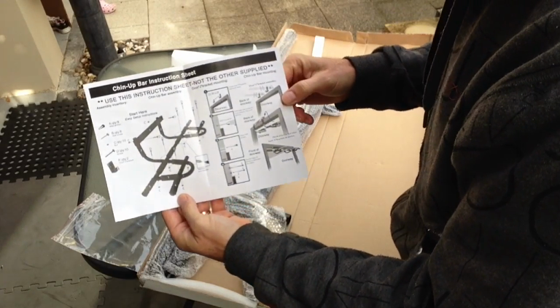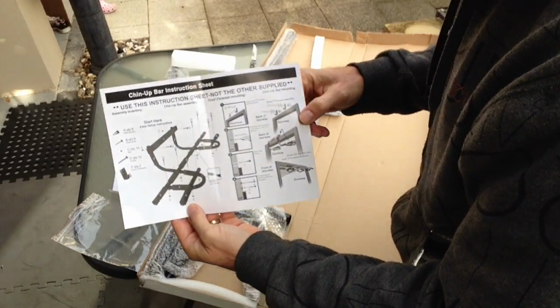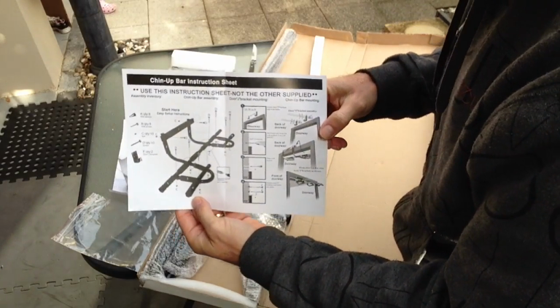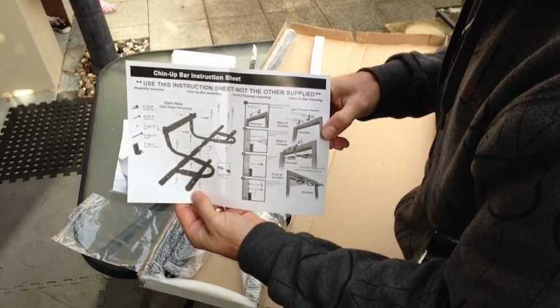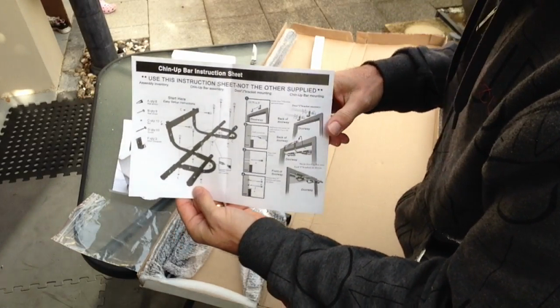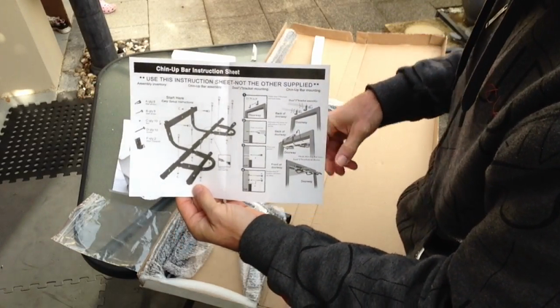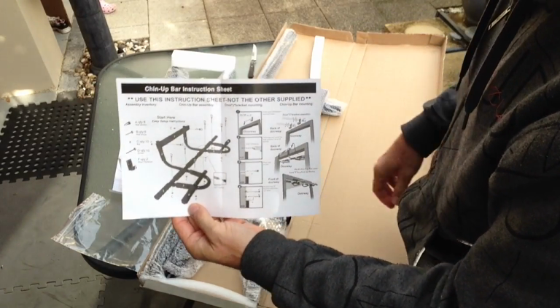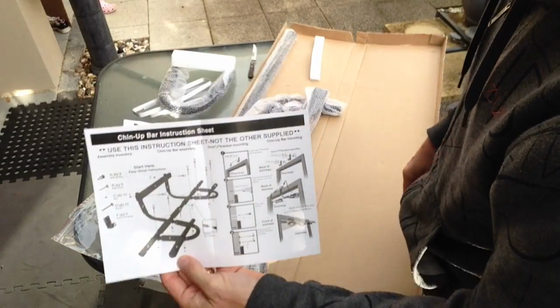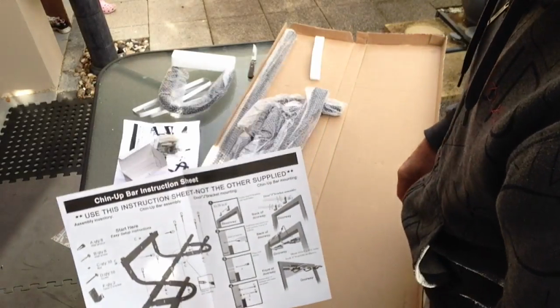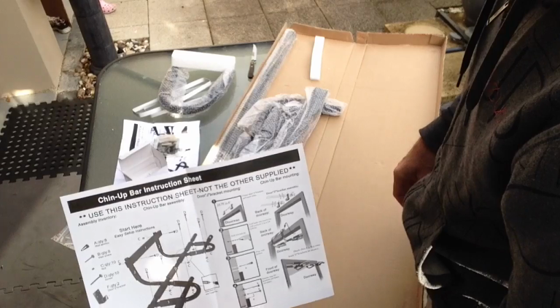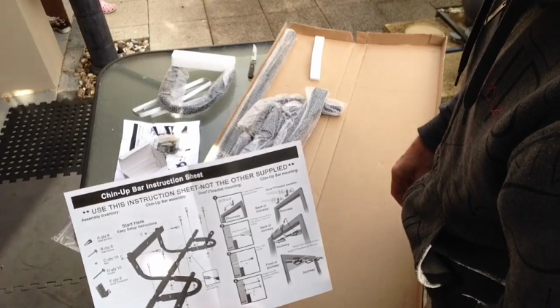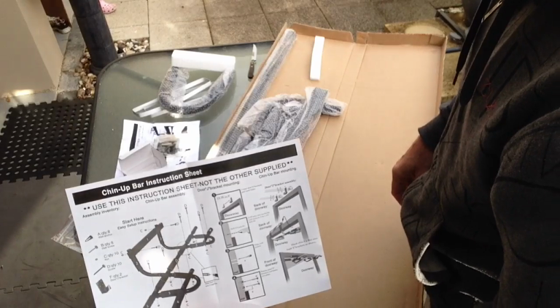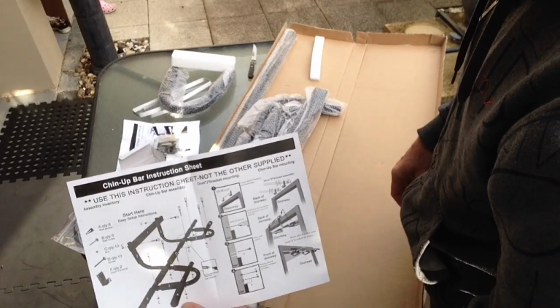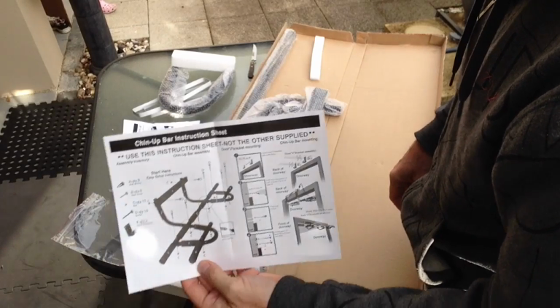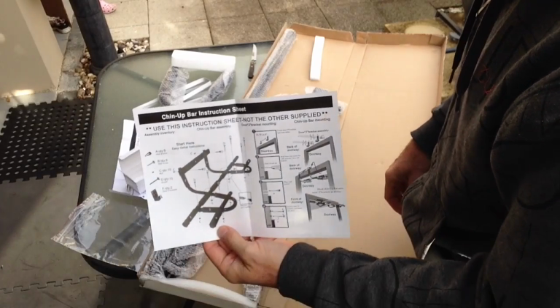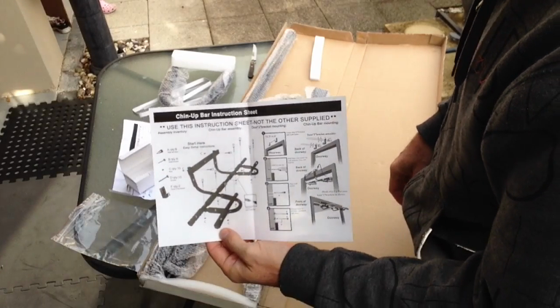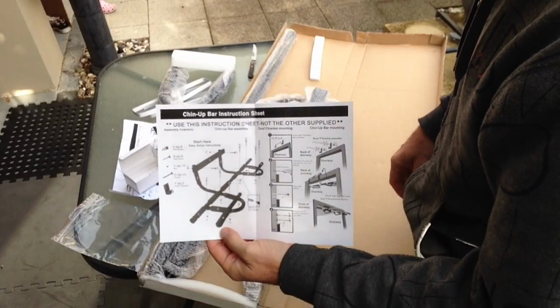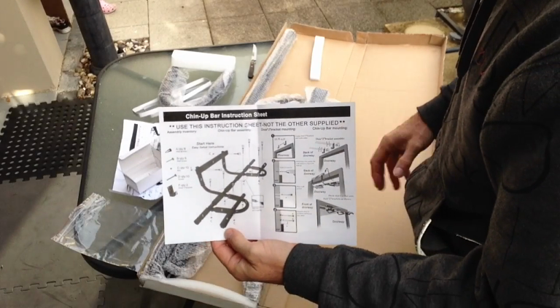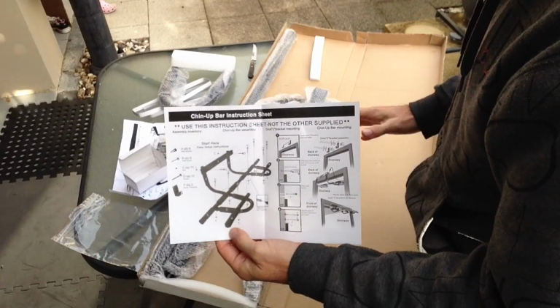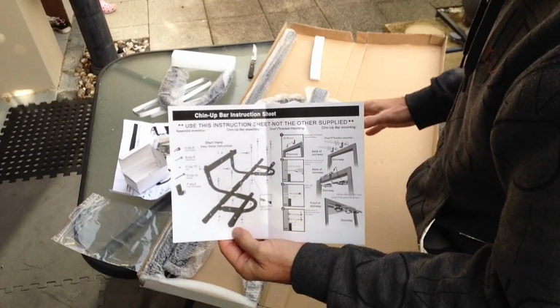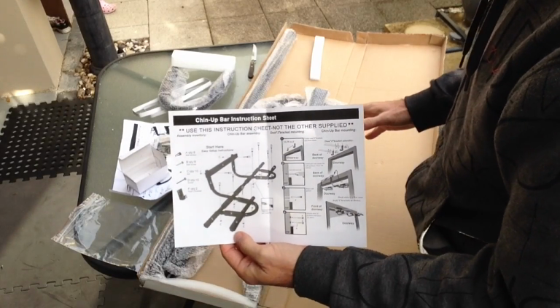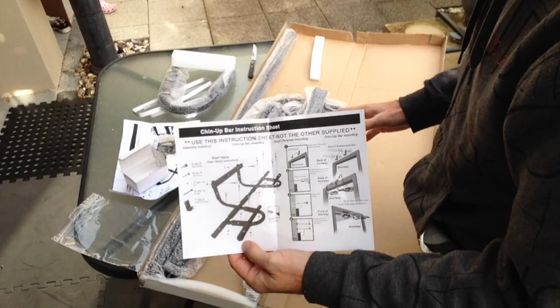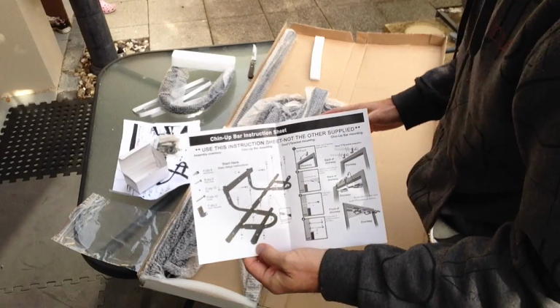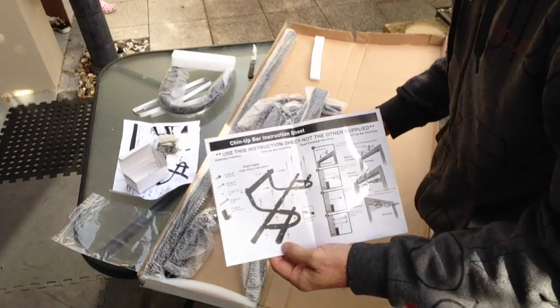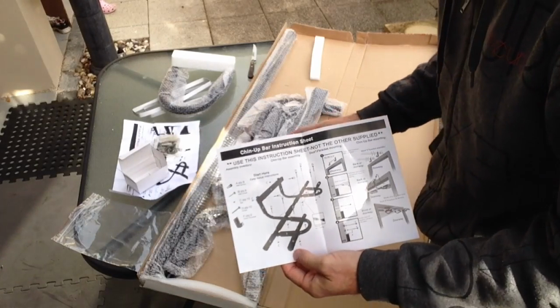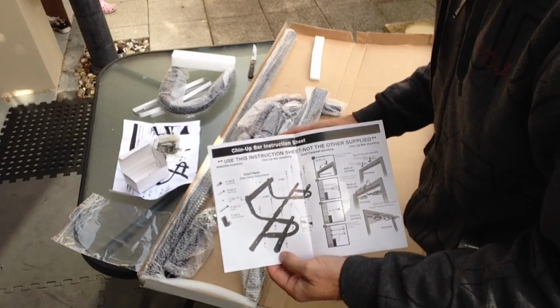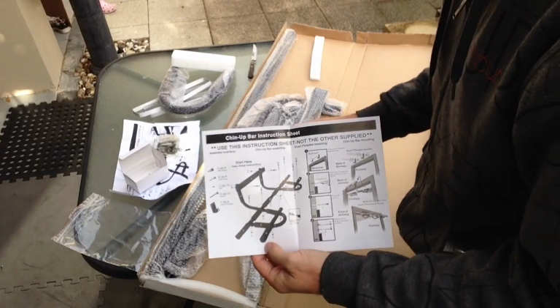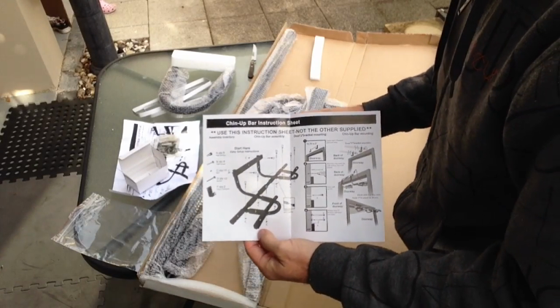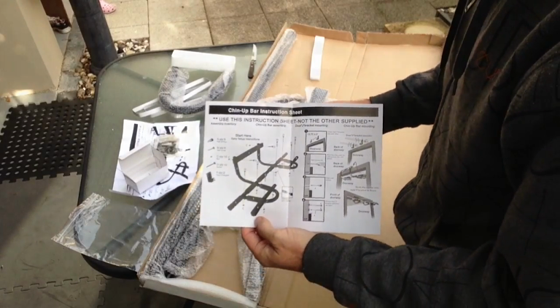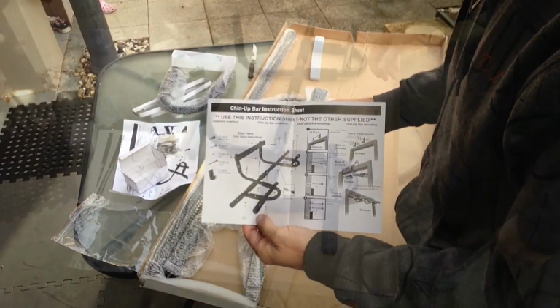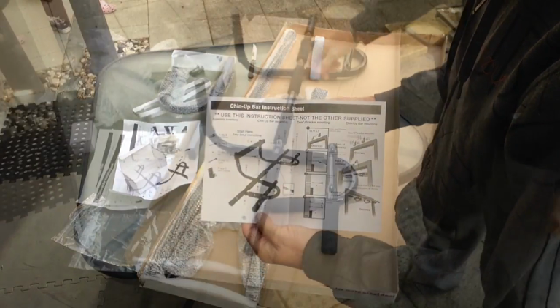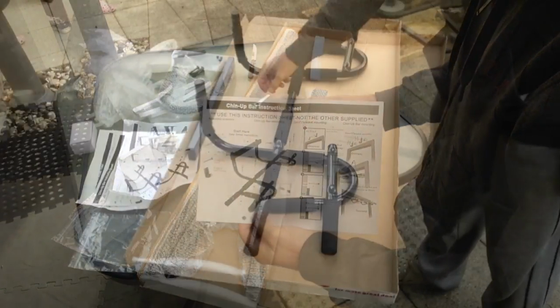So there's the instructions. I'm going to go ahead and put it together and show you what it looks like.